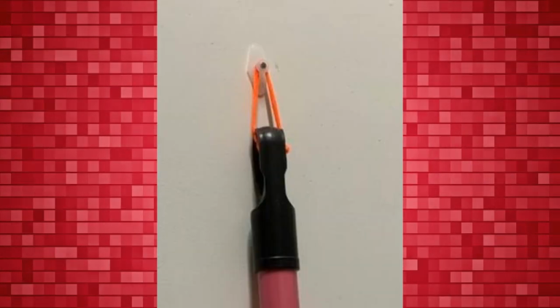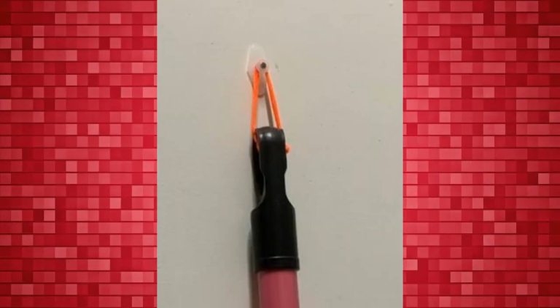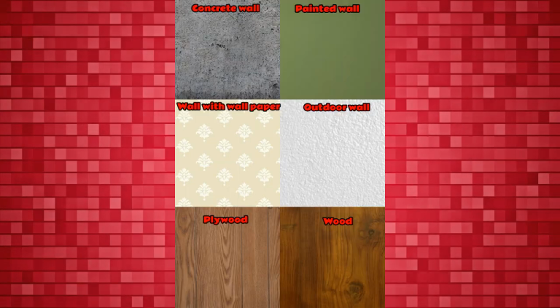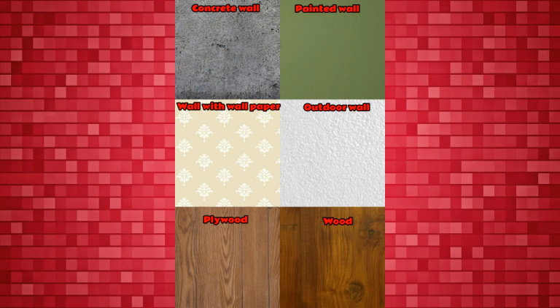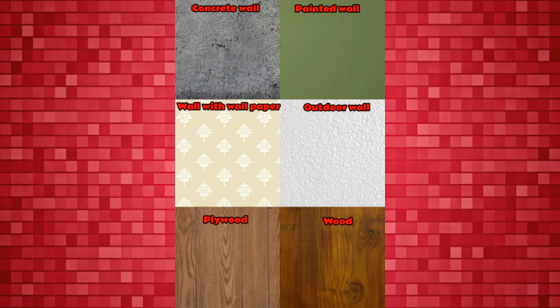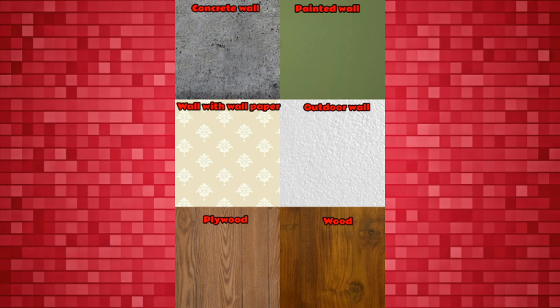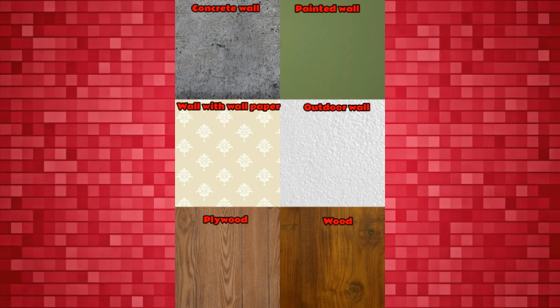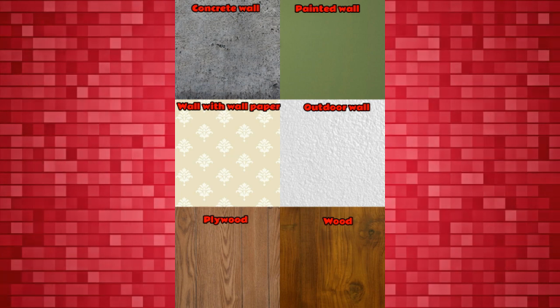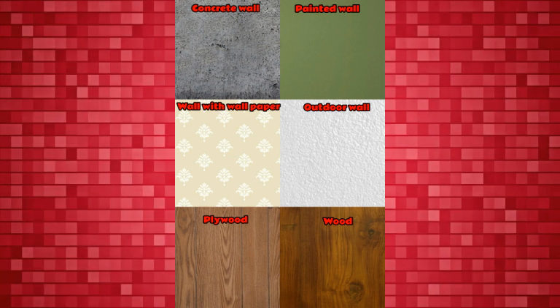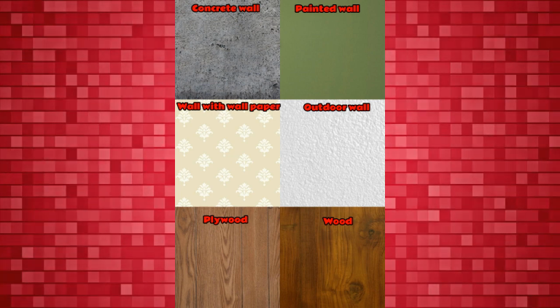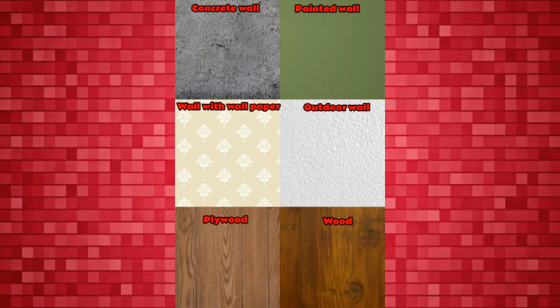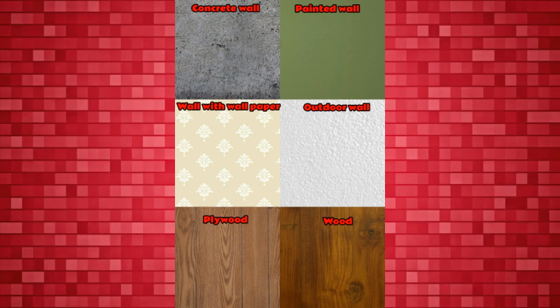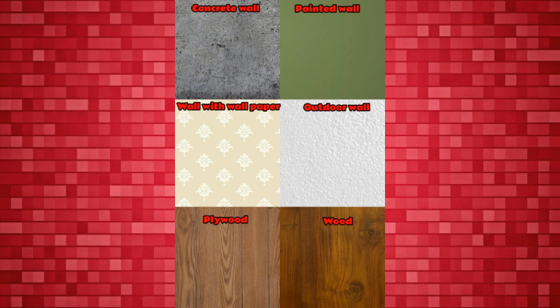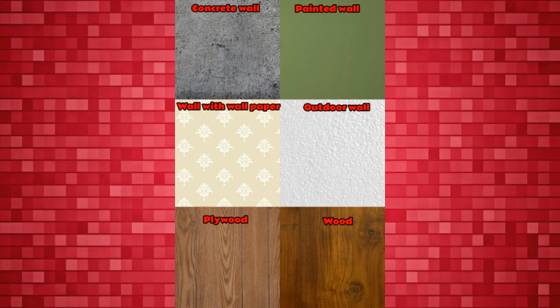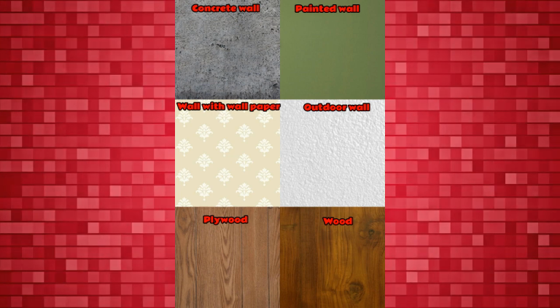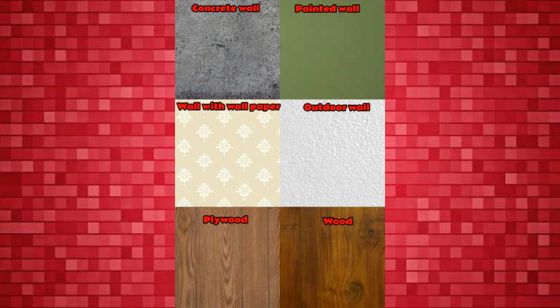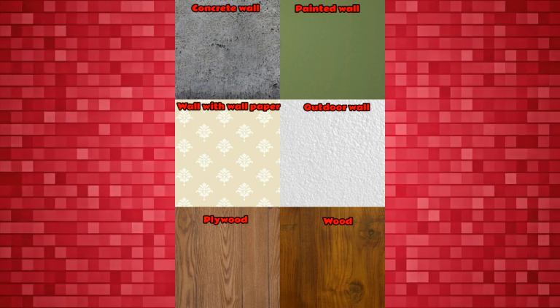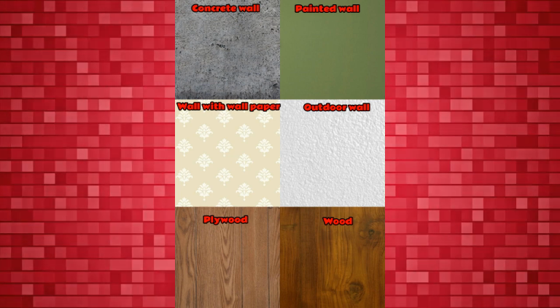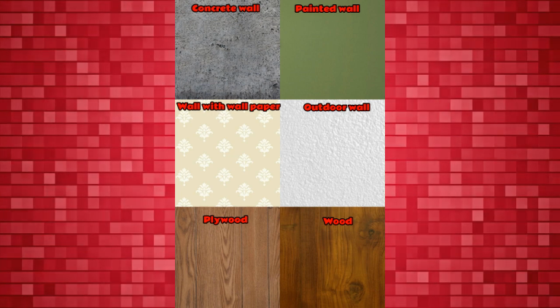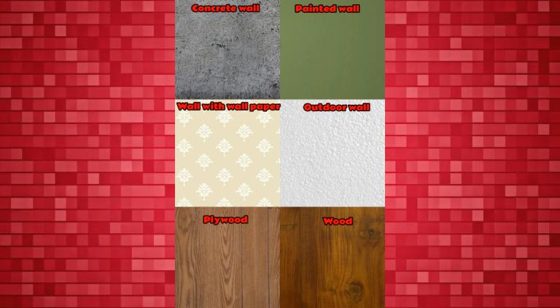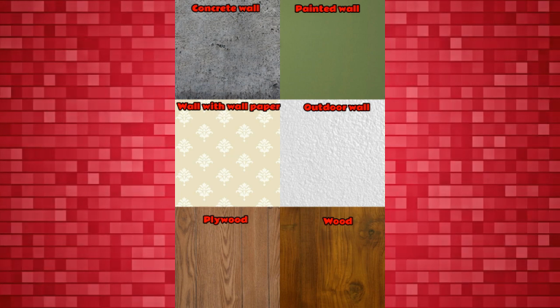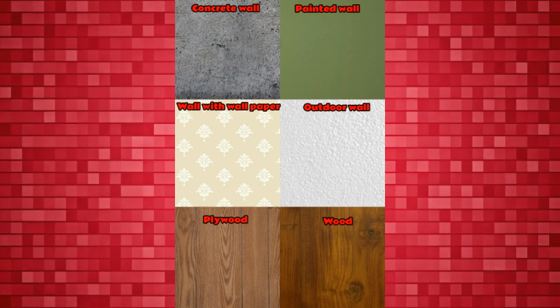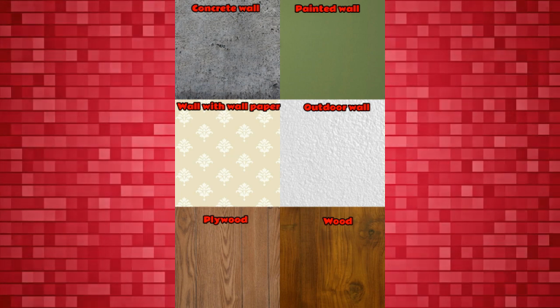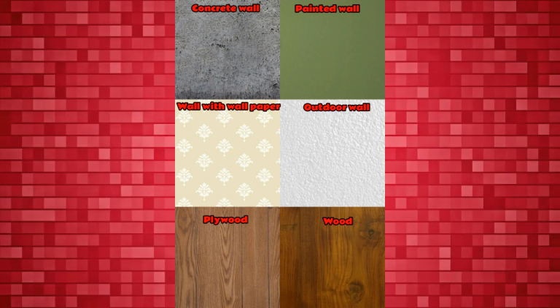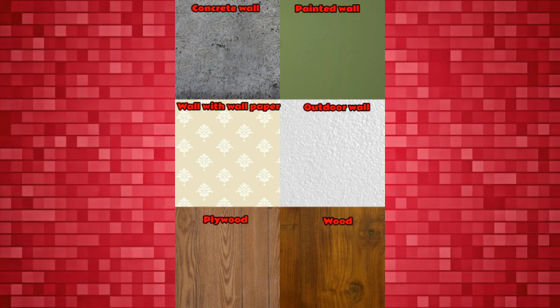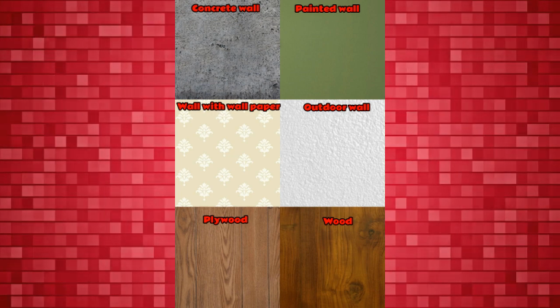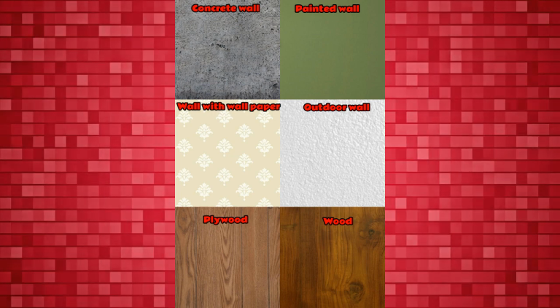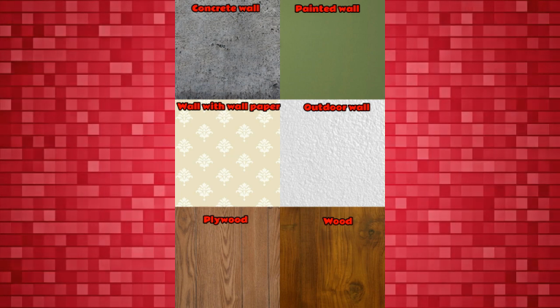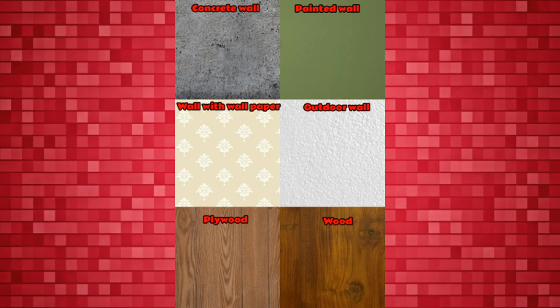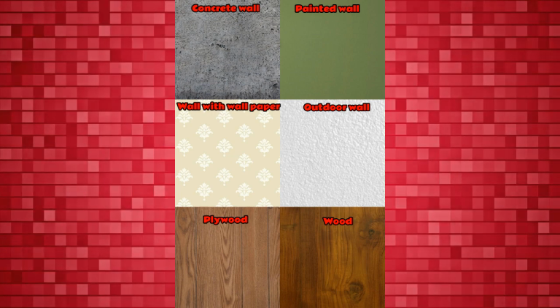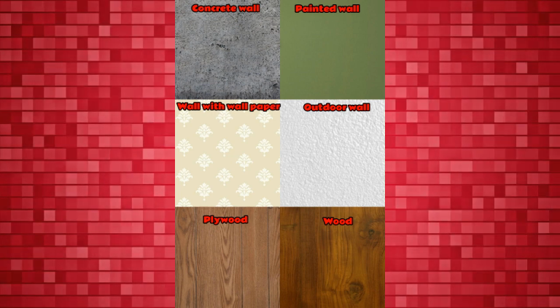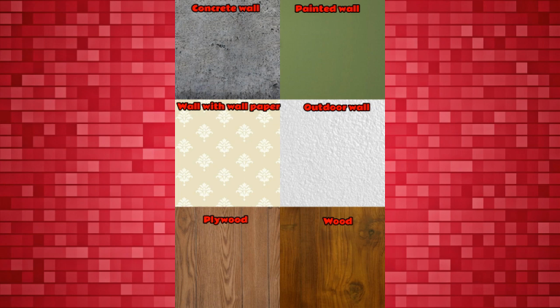You can use Jinka nails on concrete wall, painted wall, wallpaper, outdoor wall, plywood and wood.